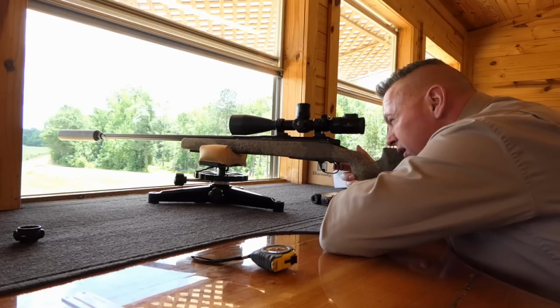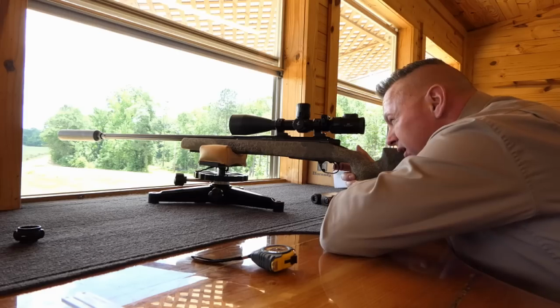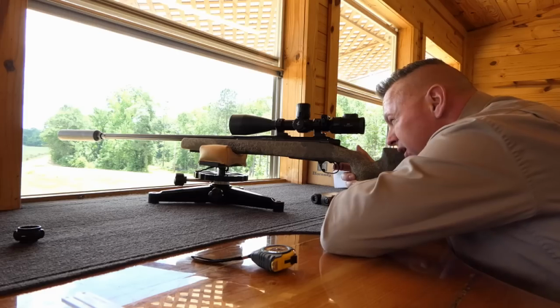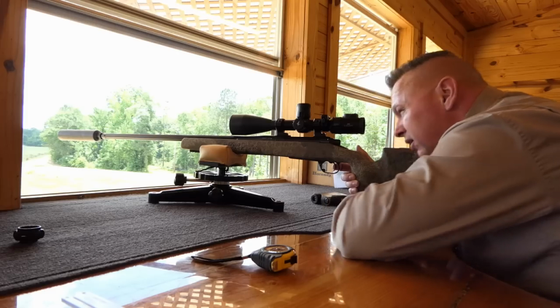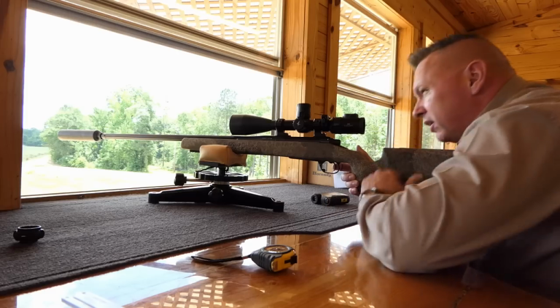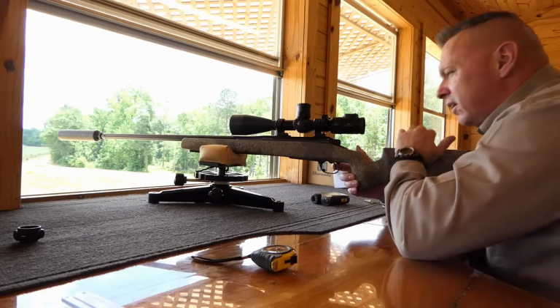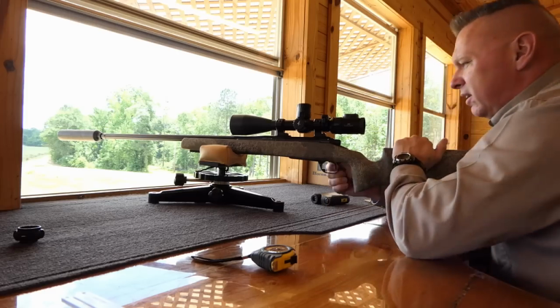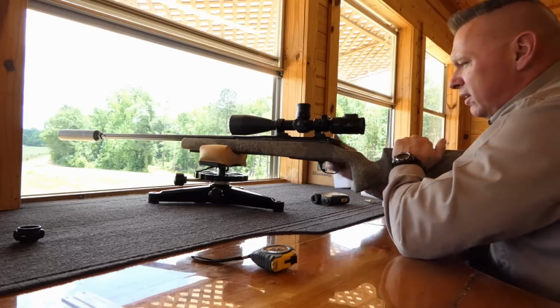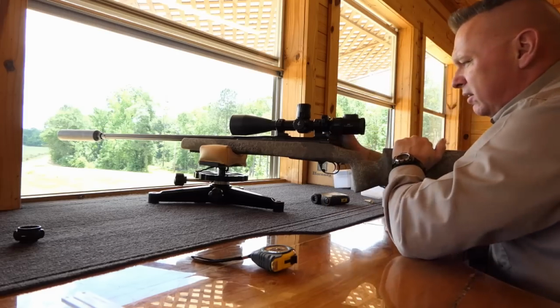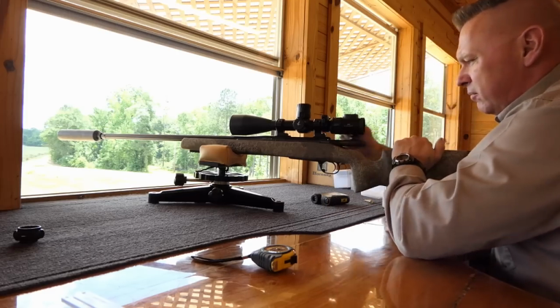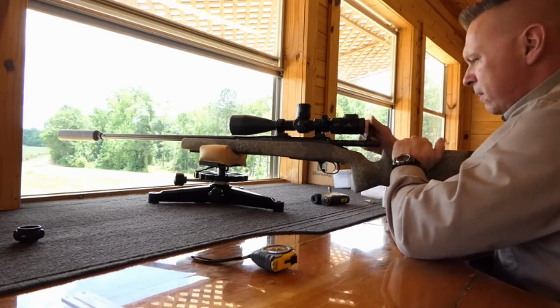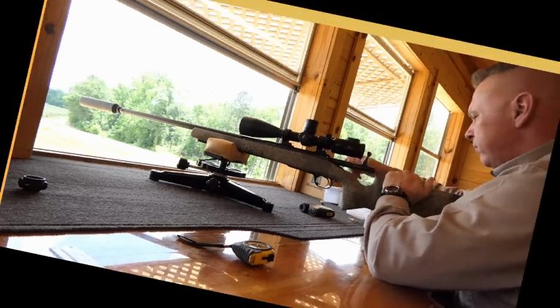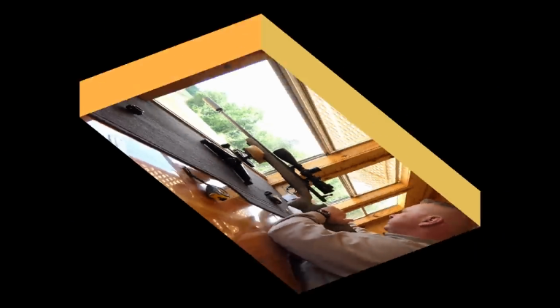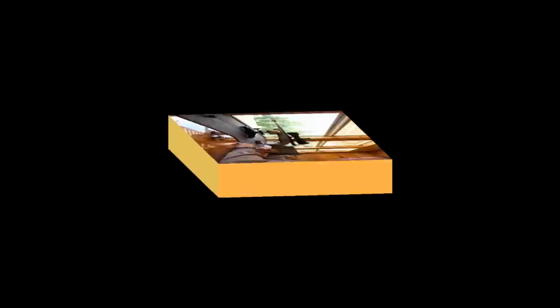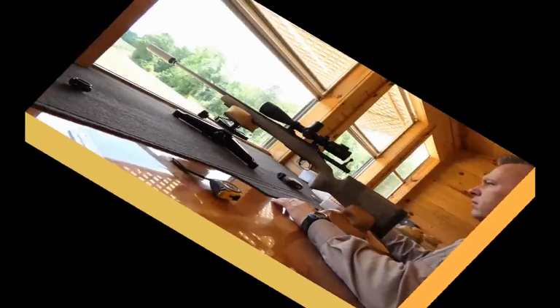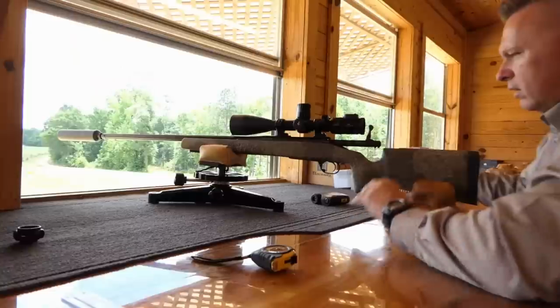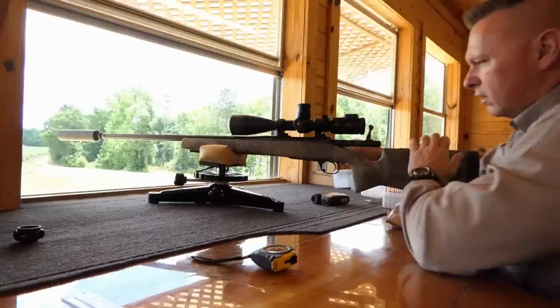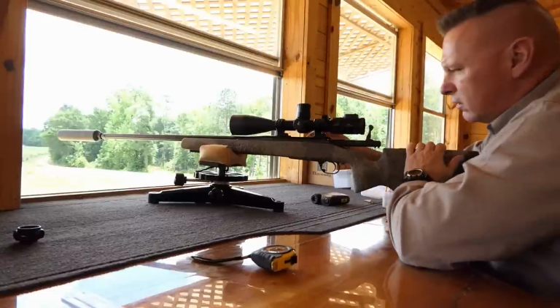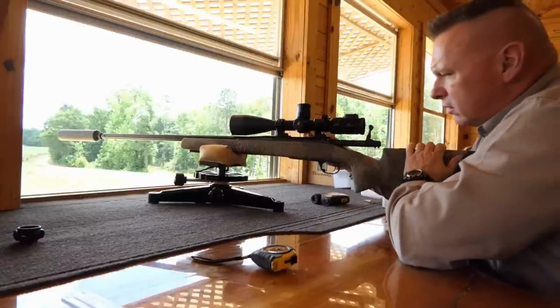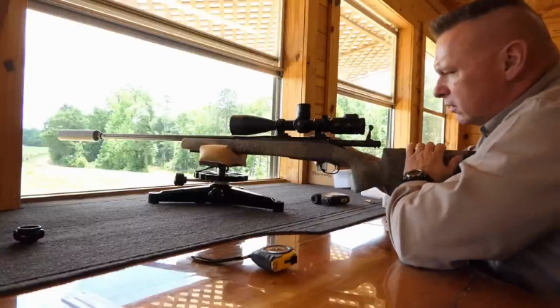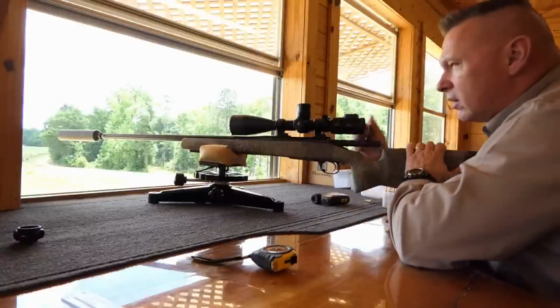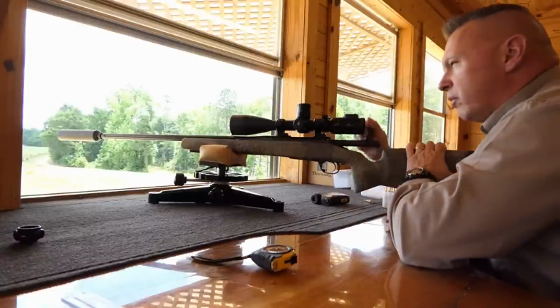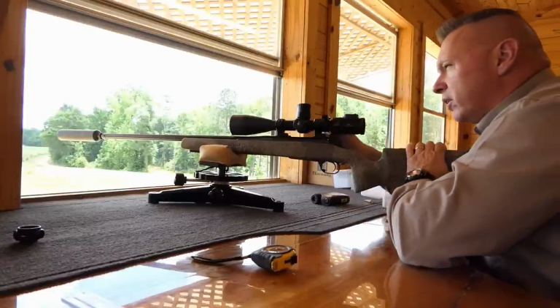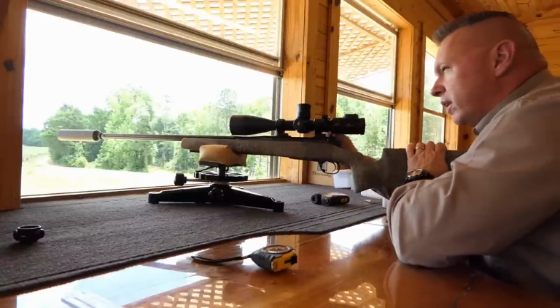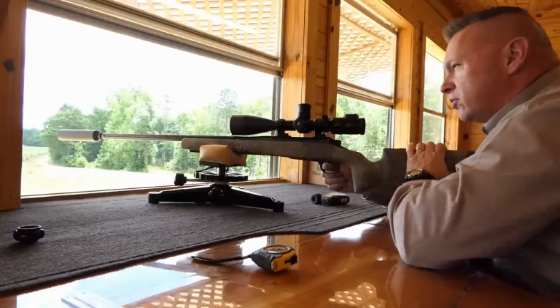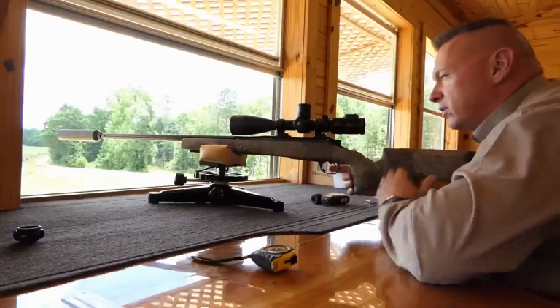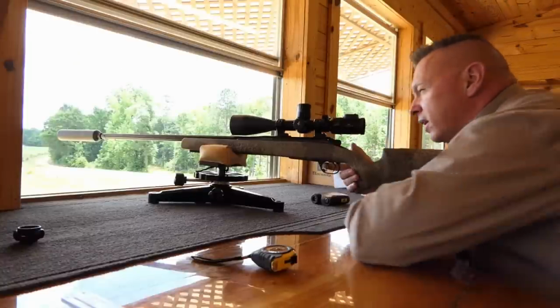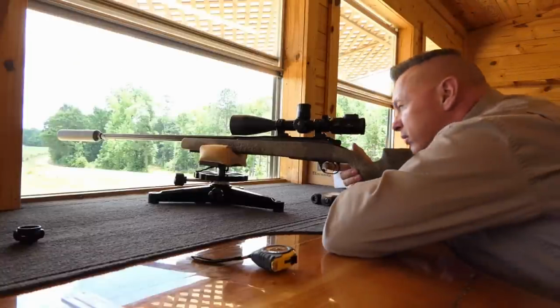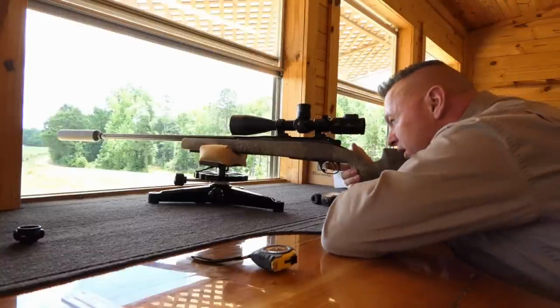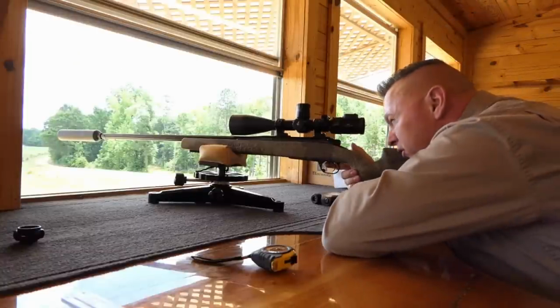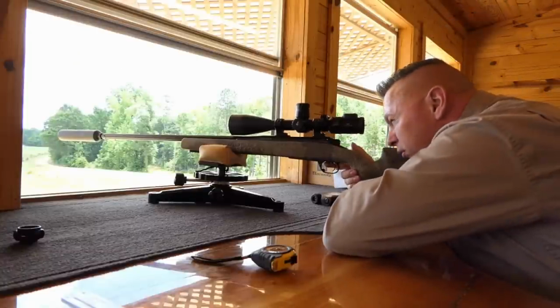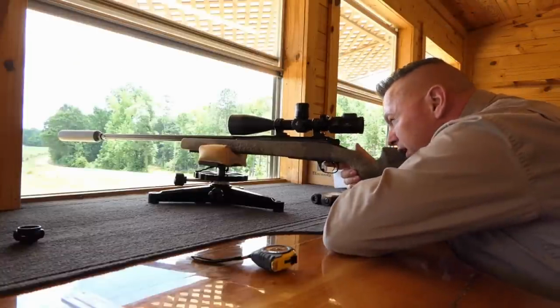Good hit. Alright, we're going to go ahead and shoot the 10% jaw block now.